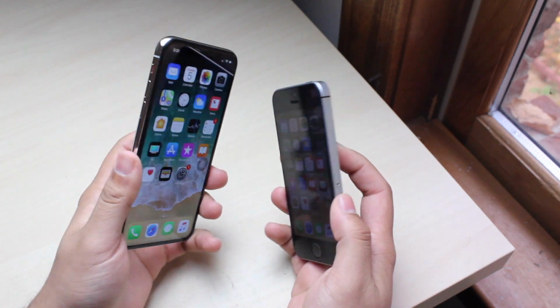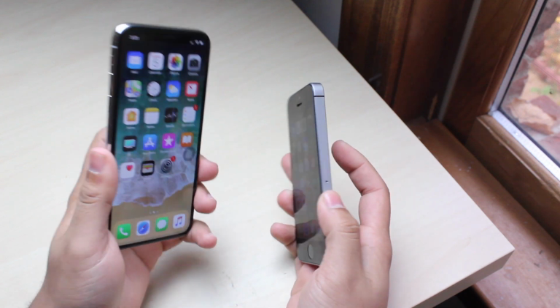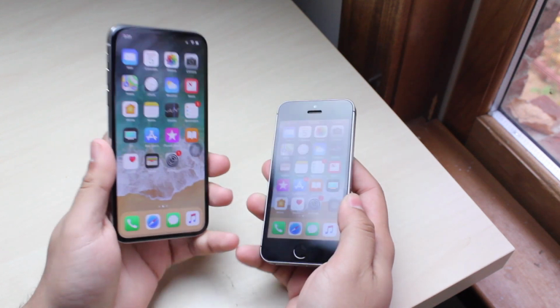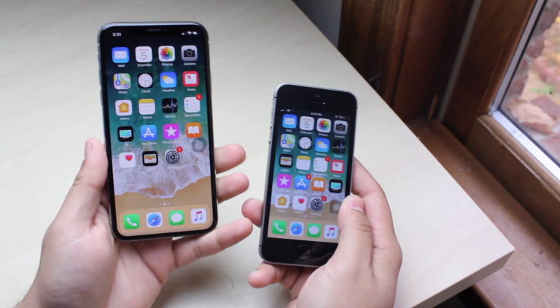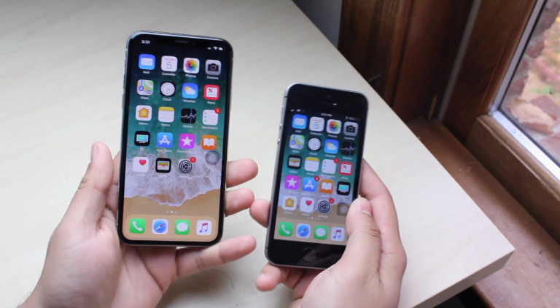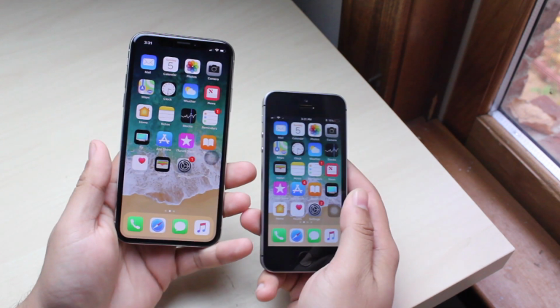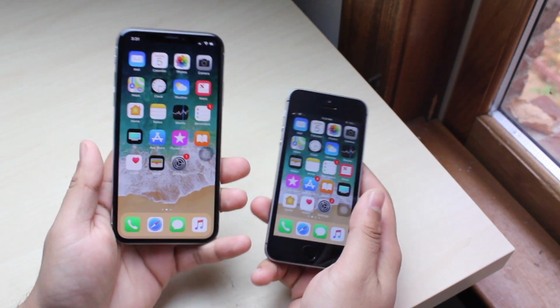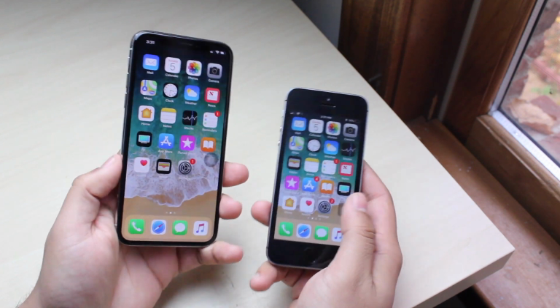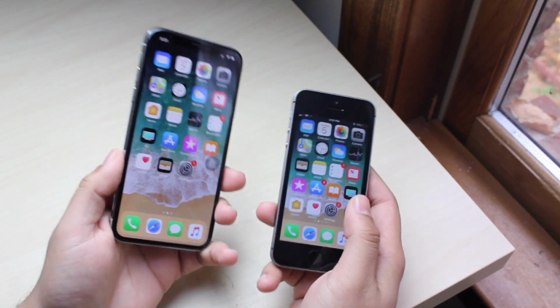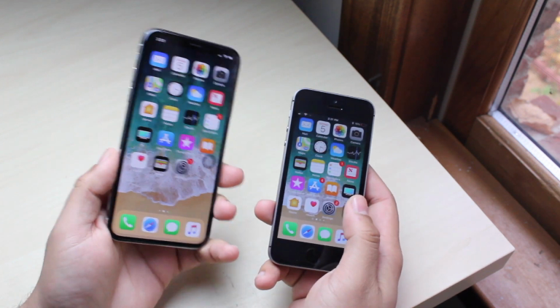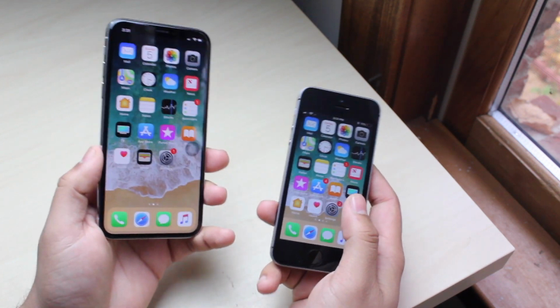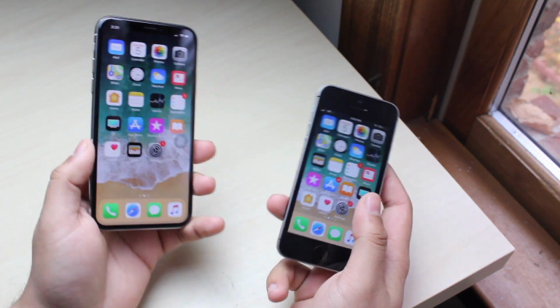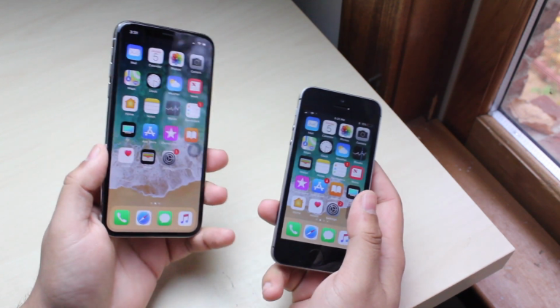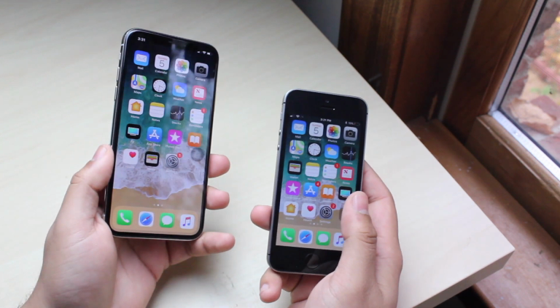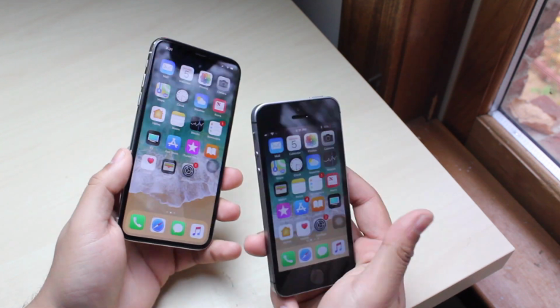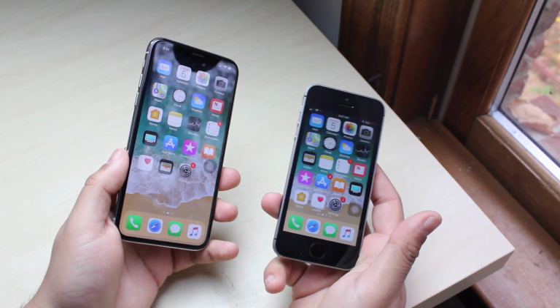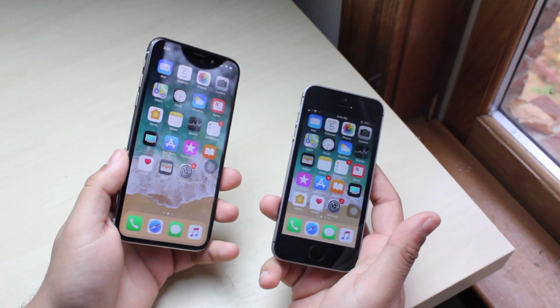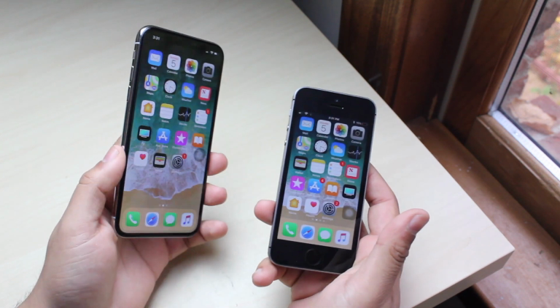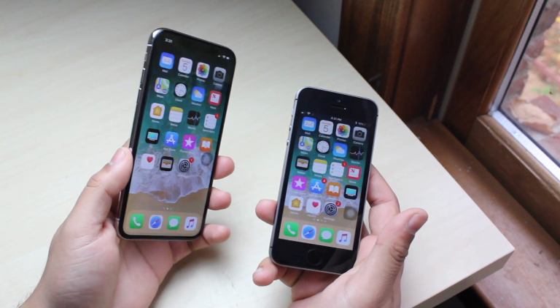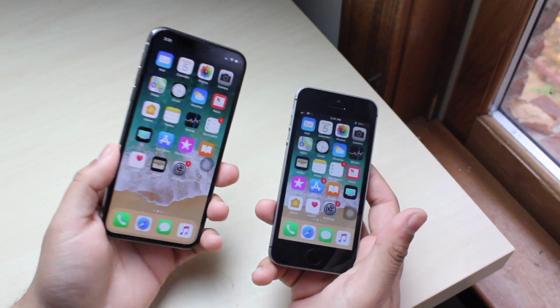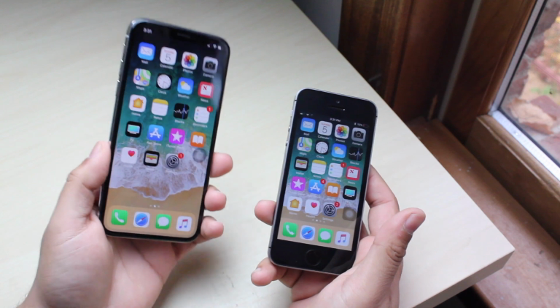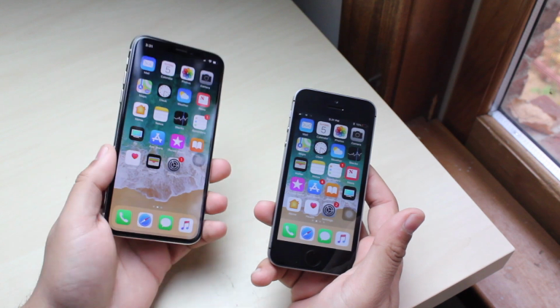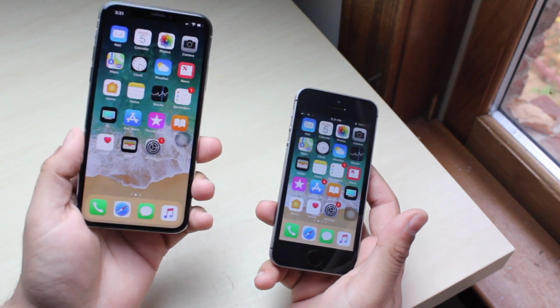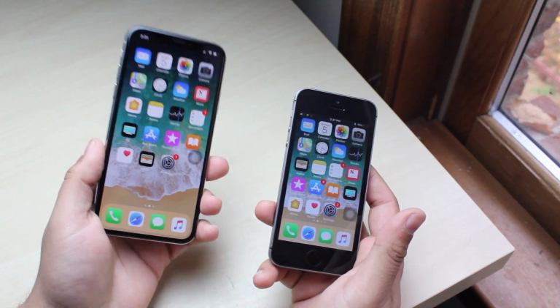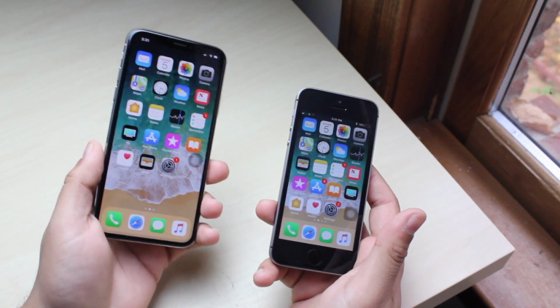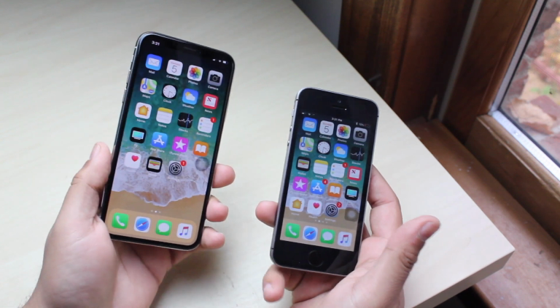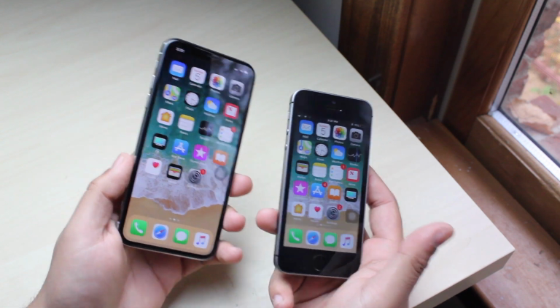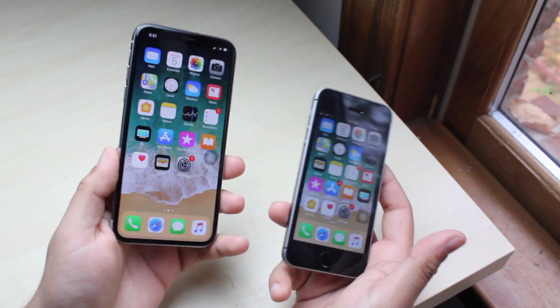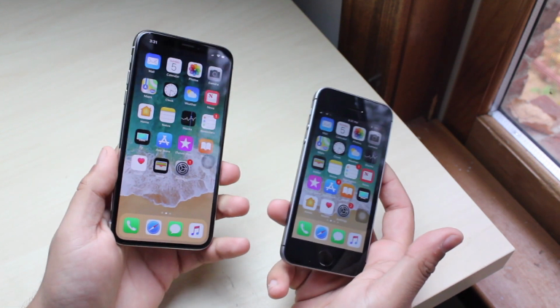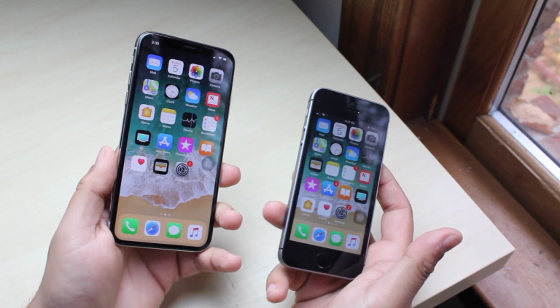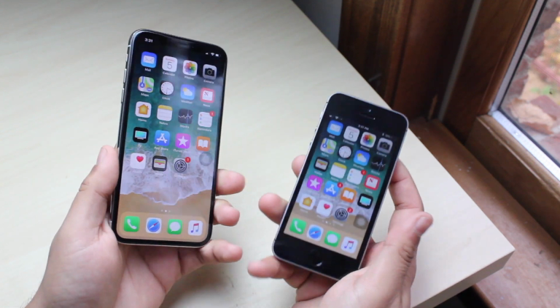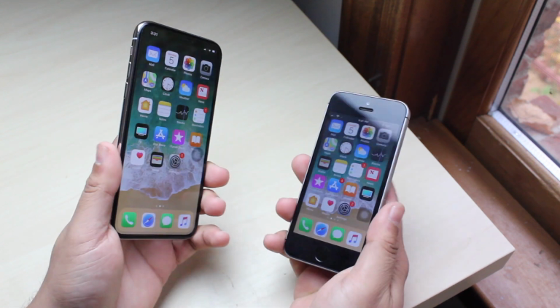The first thing — obviously the bodies are completely different. This is a 4-inch screen and this is a 5.8-inch screen, so there's a huge difference right there.